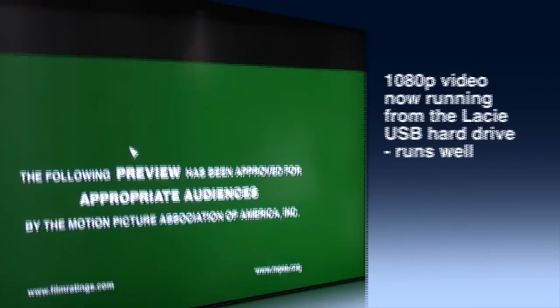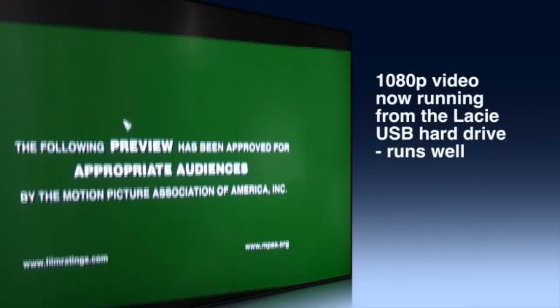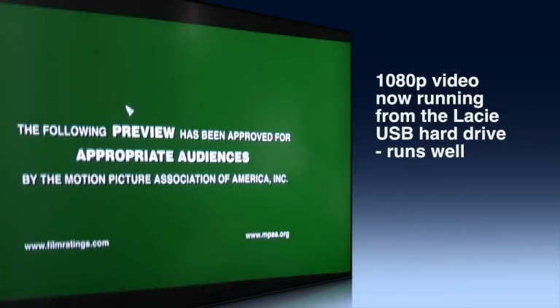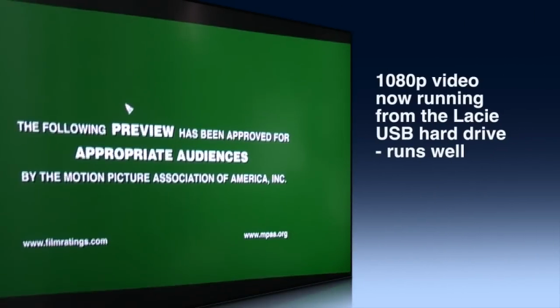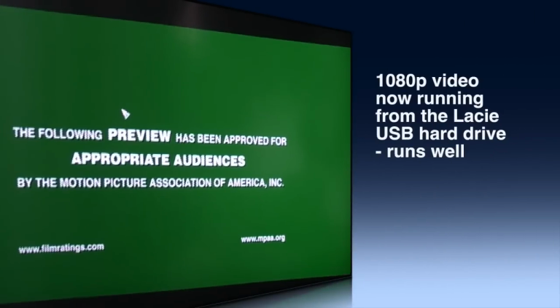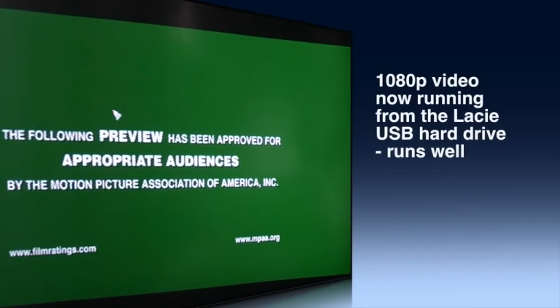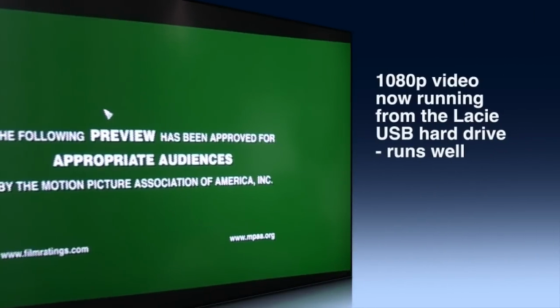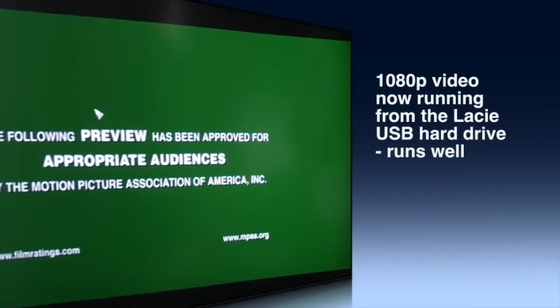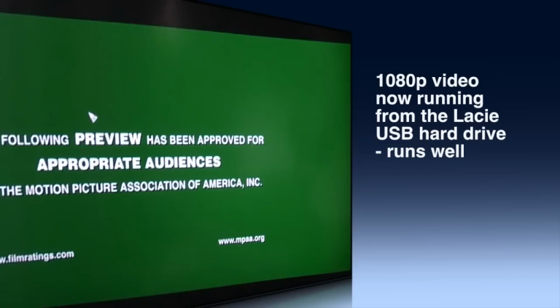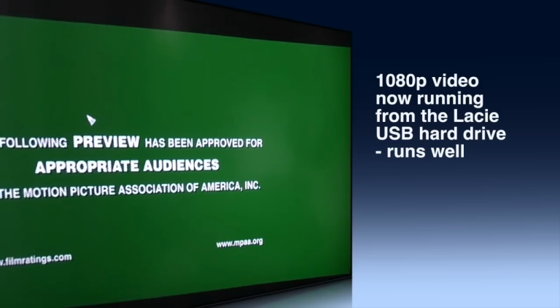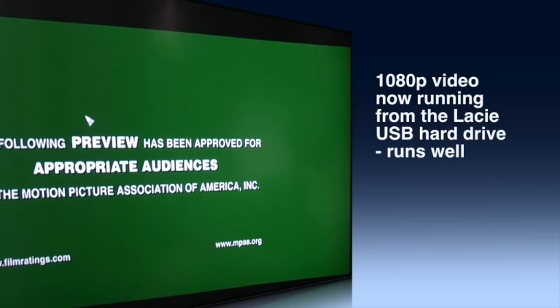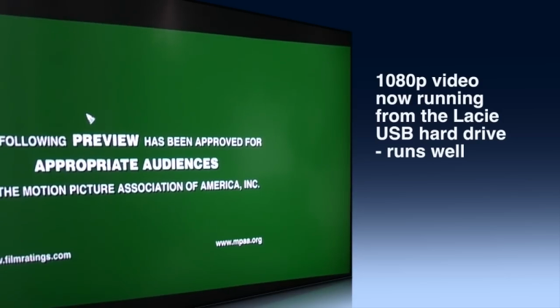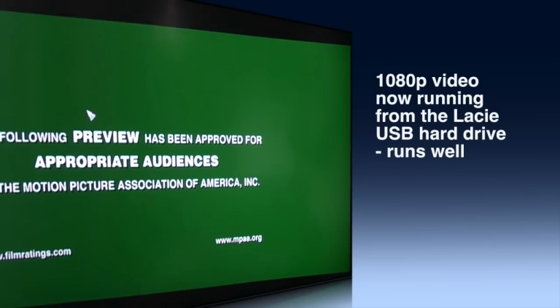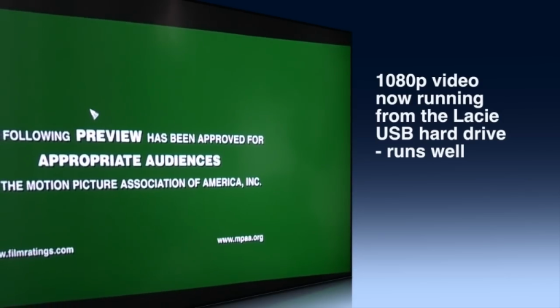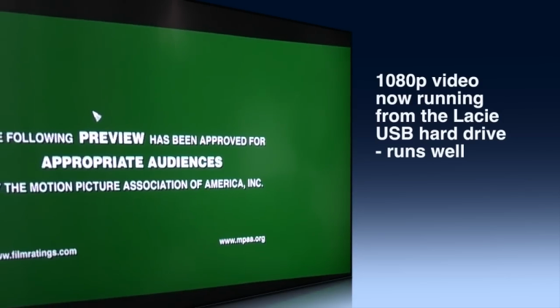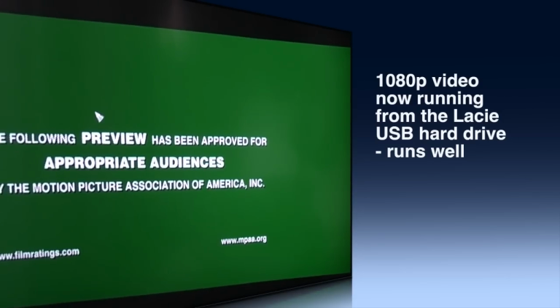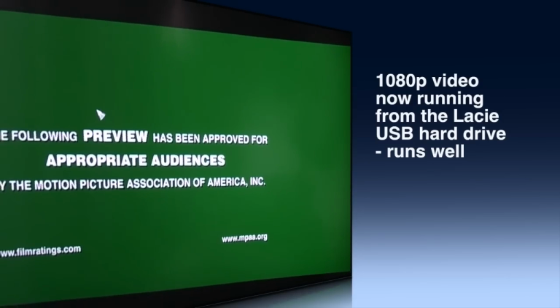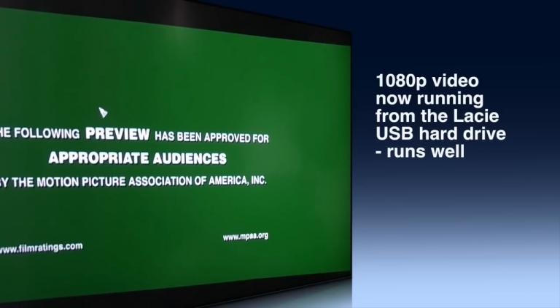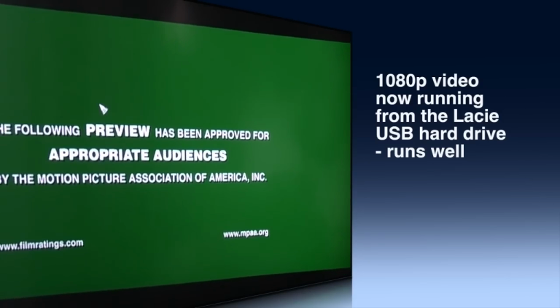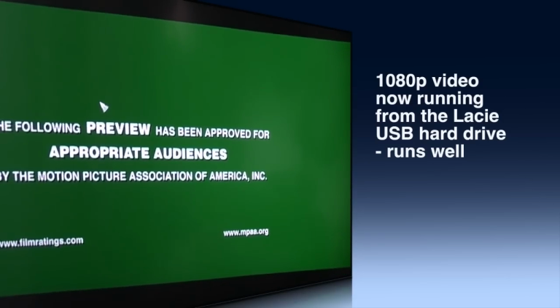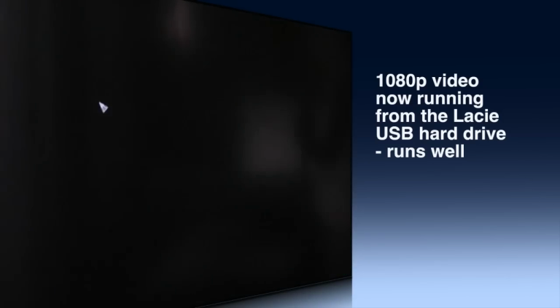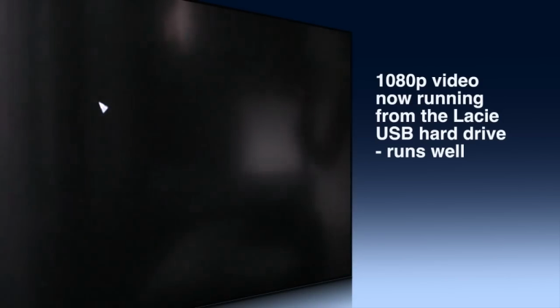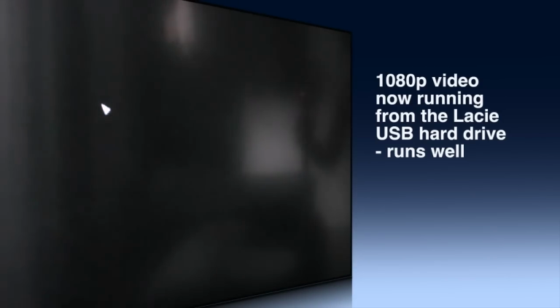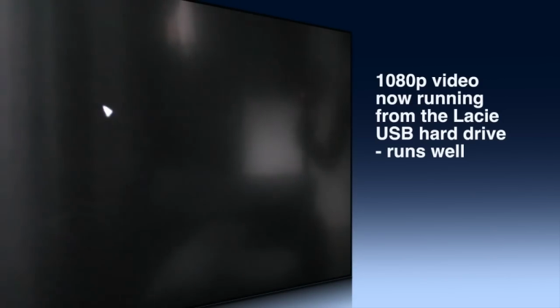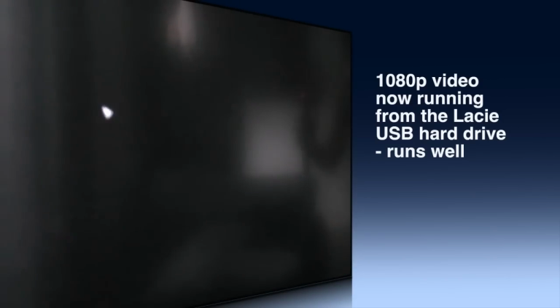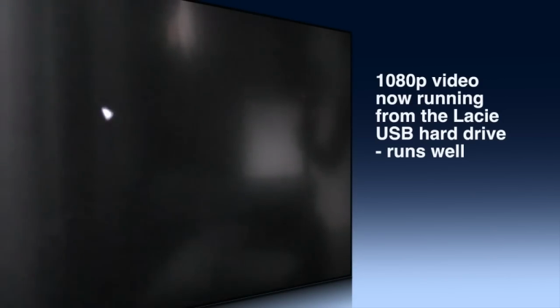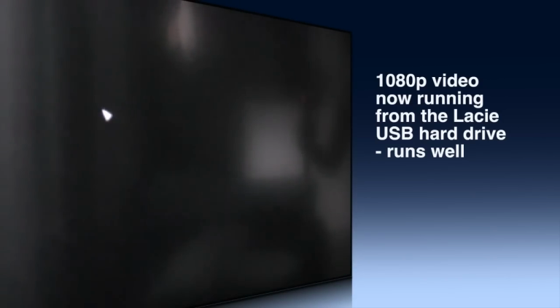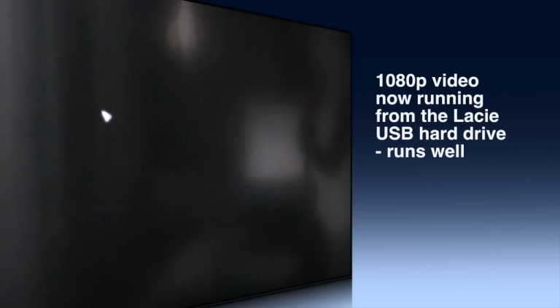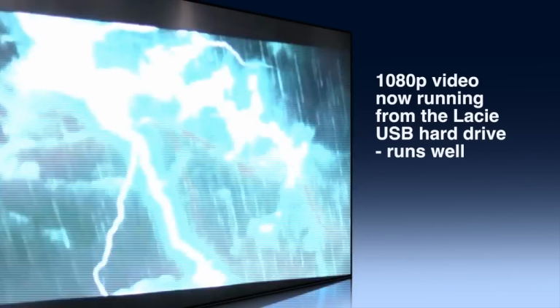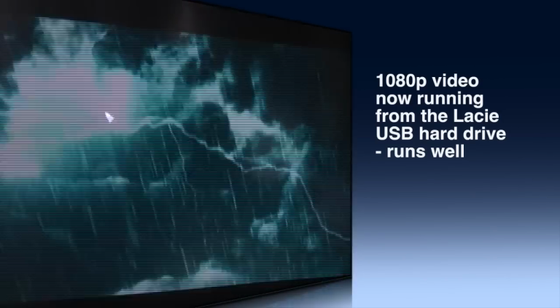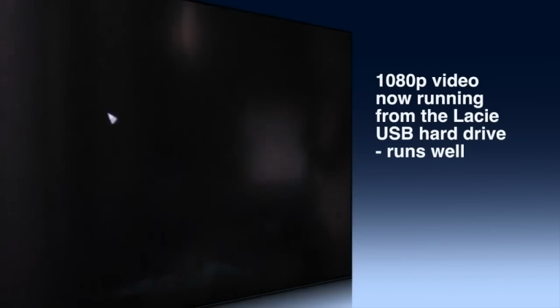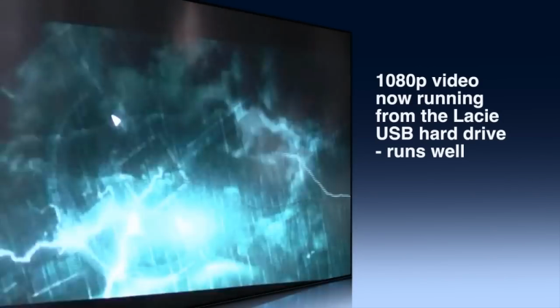So if you do want to run 1080p with this box, it is possible, but you probably want to run it off a hard disk for 1080p.